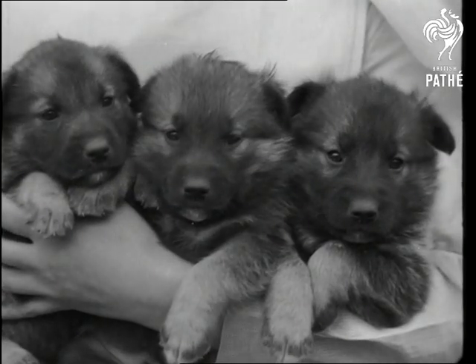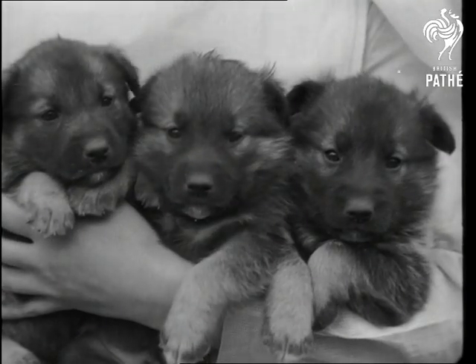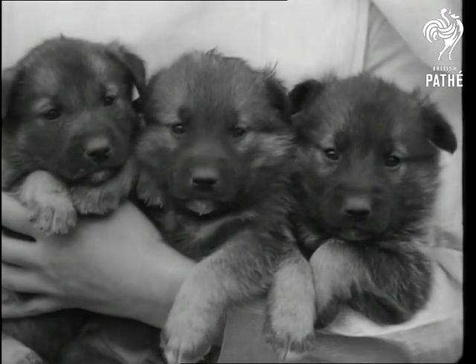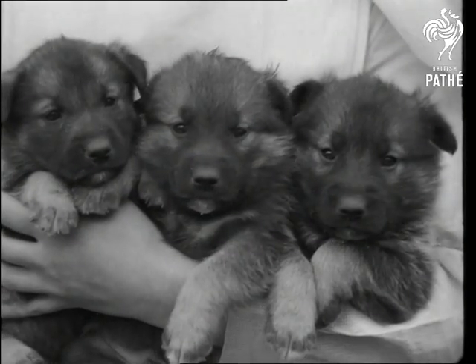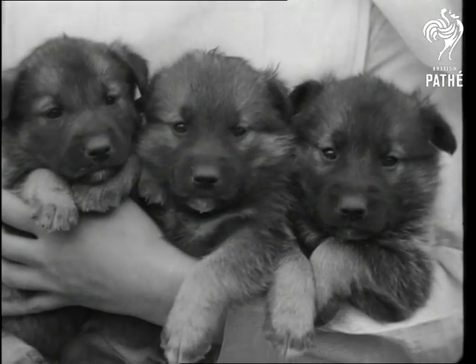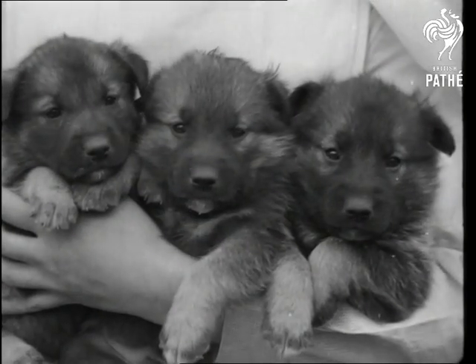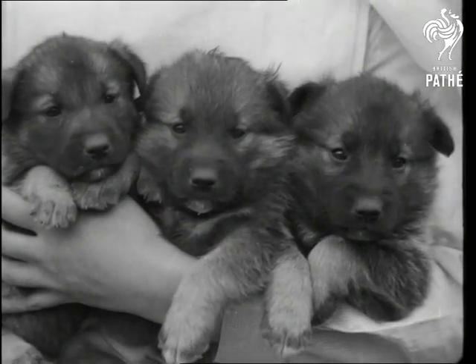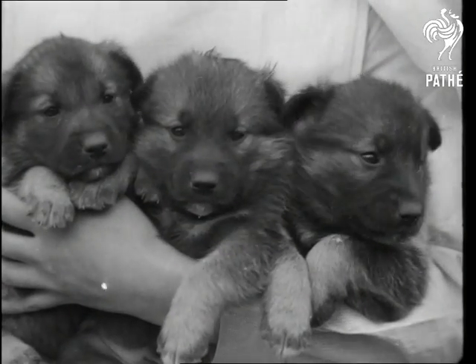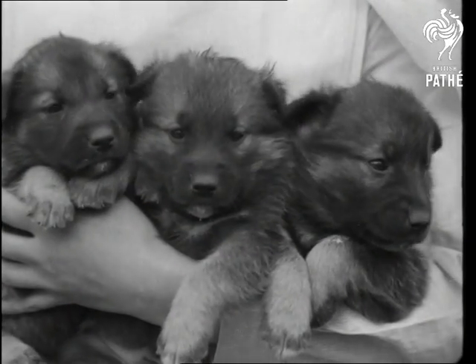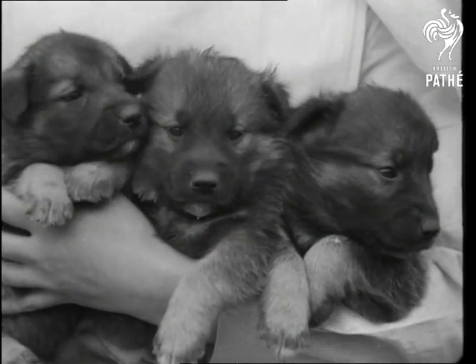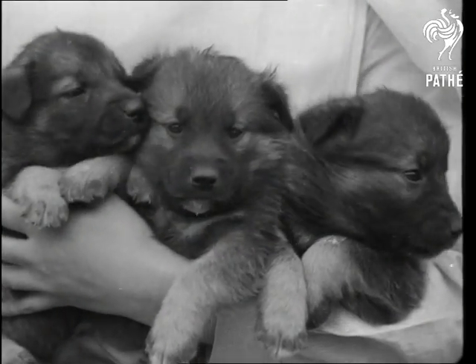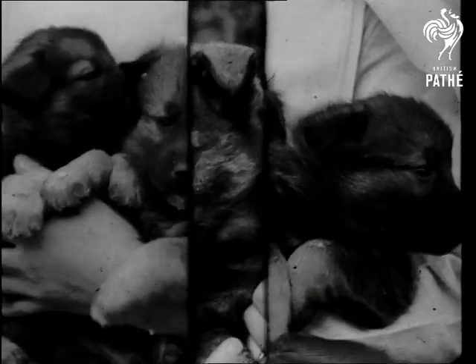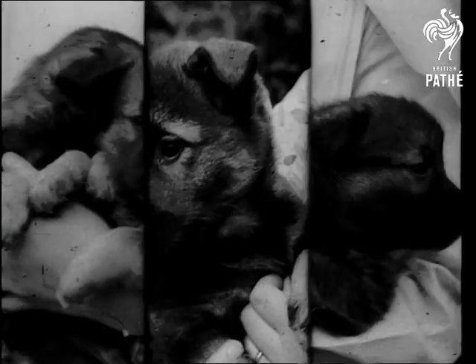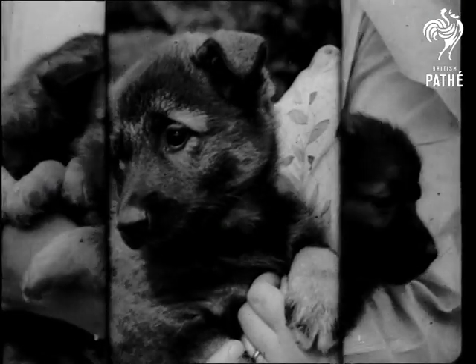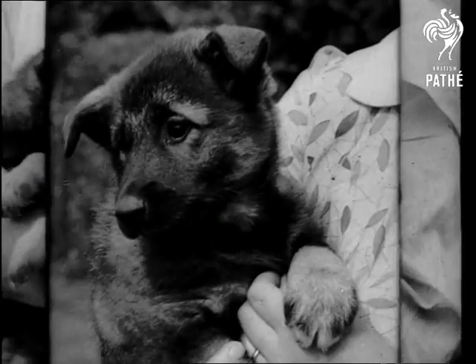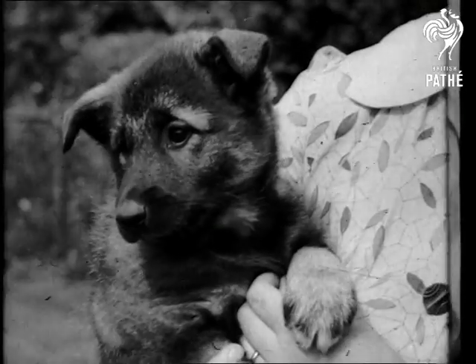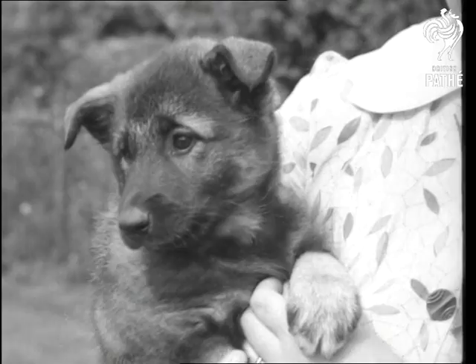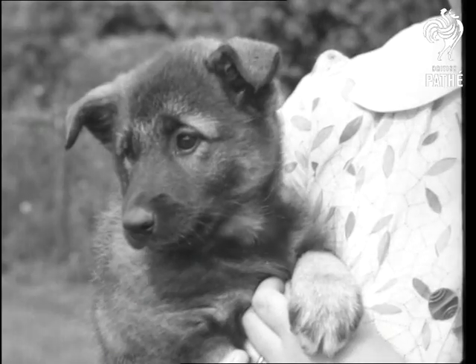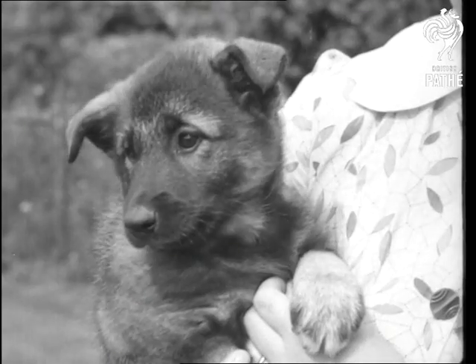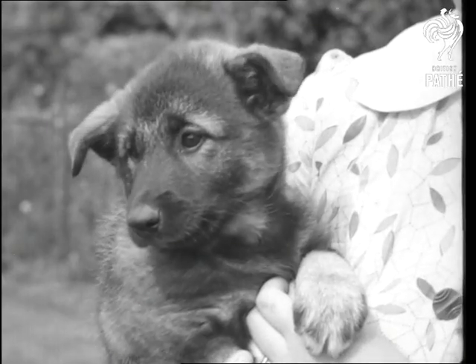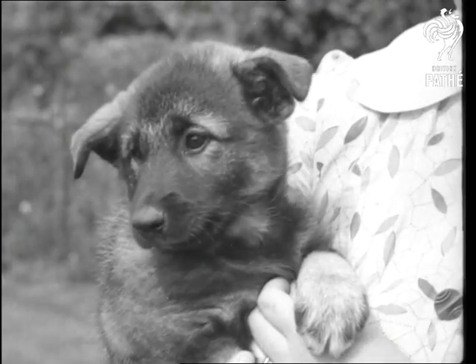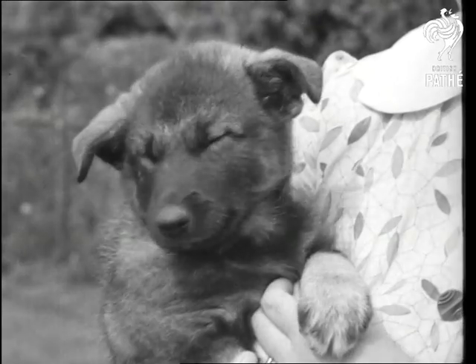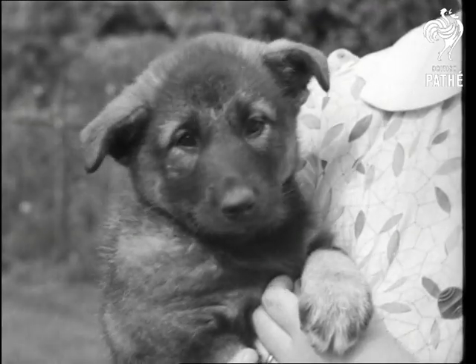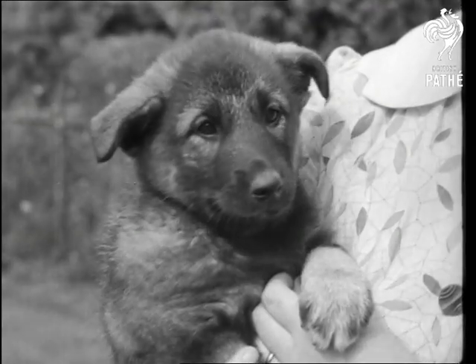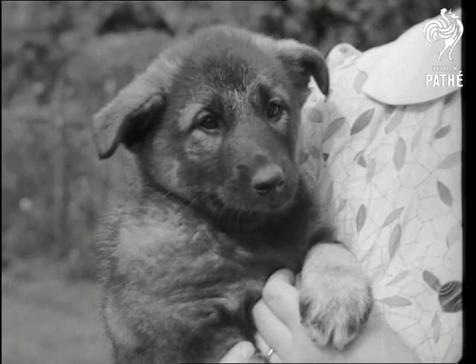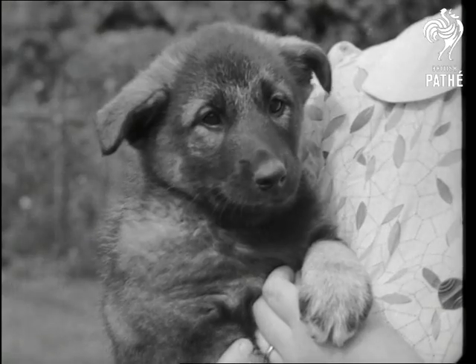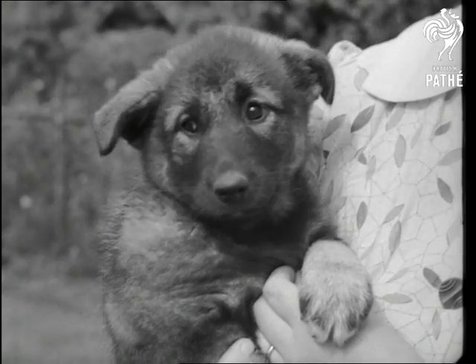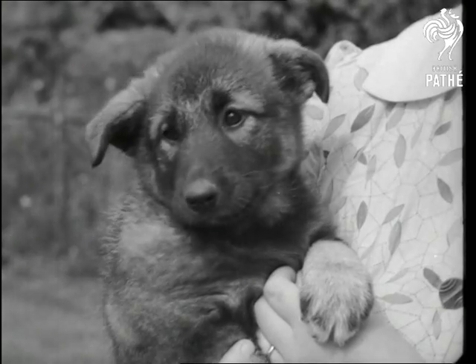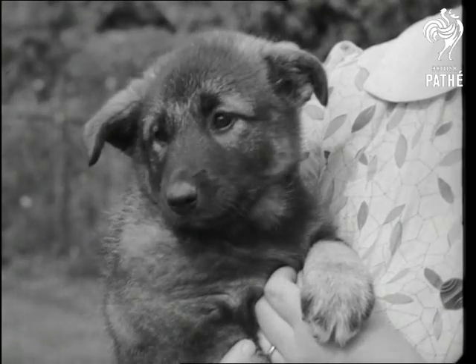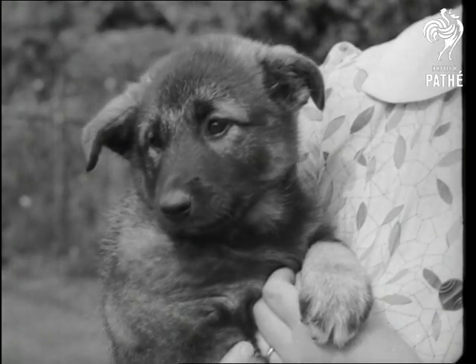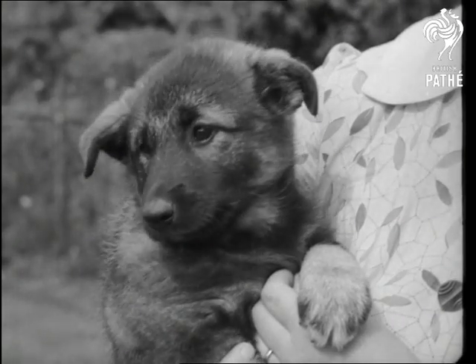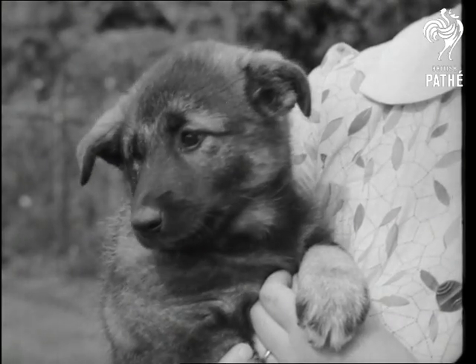At the age of three months, the puppies are exactly like their parents, but as soon as they can crawl, their tails begin to turn up.